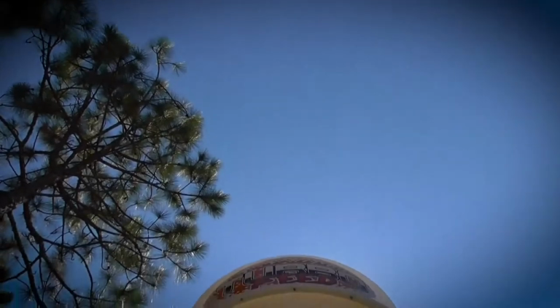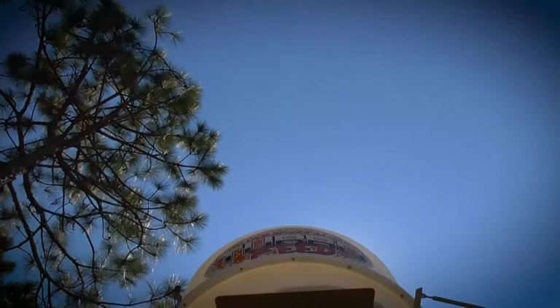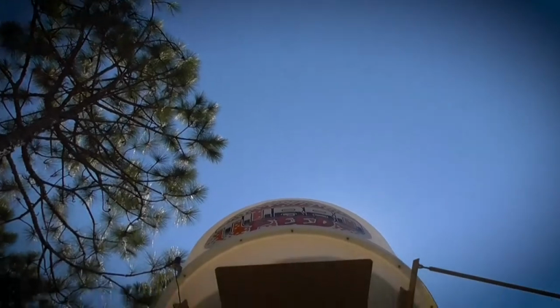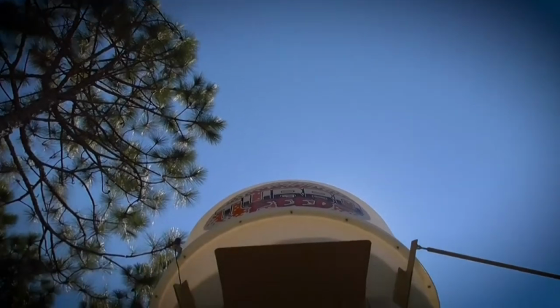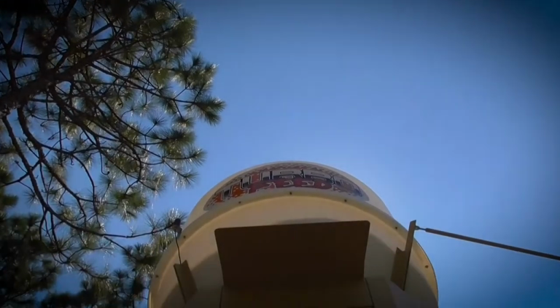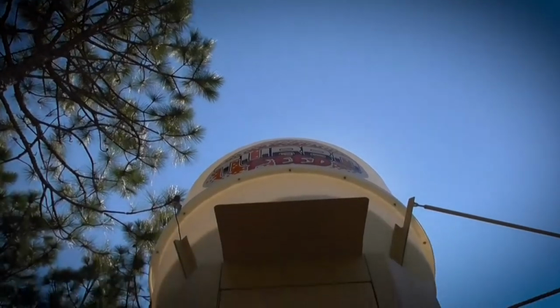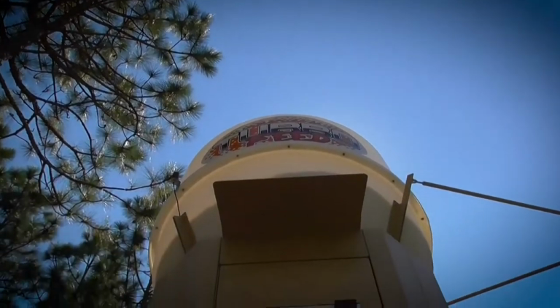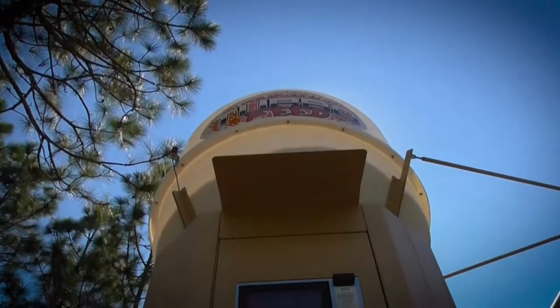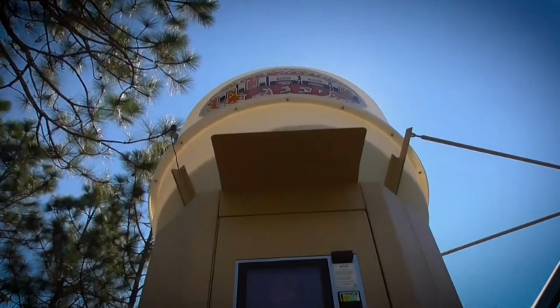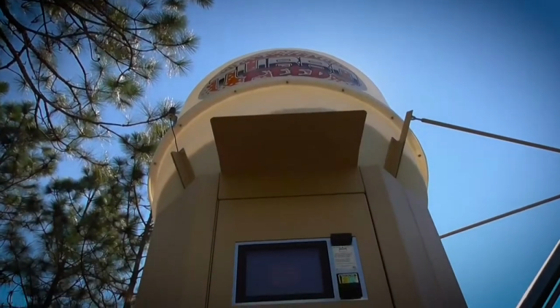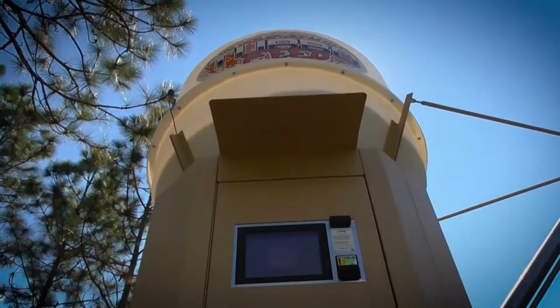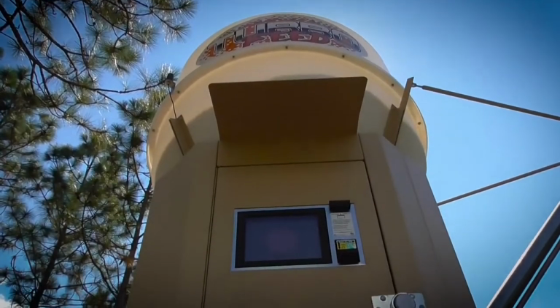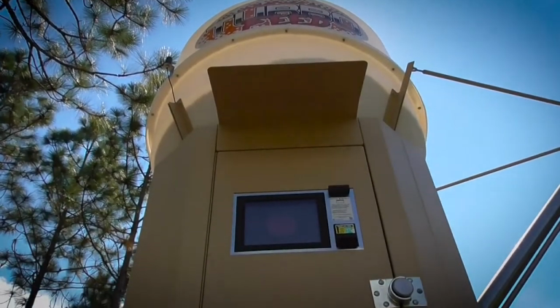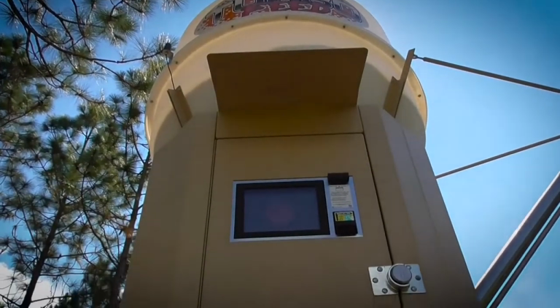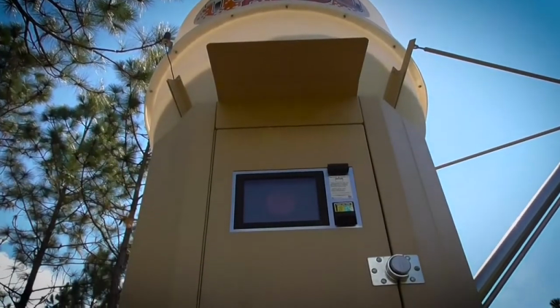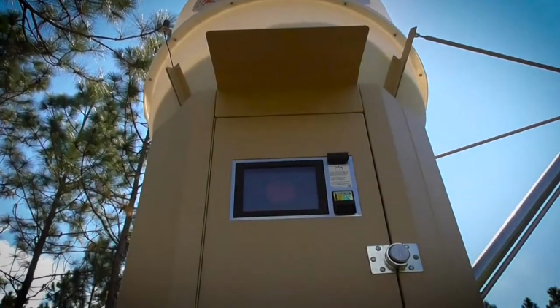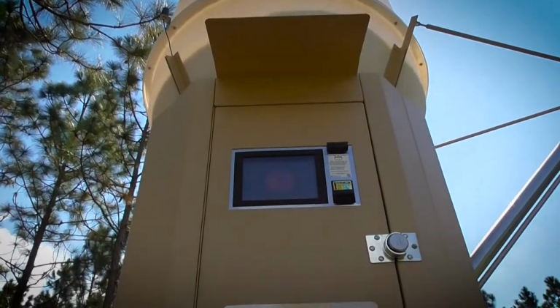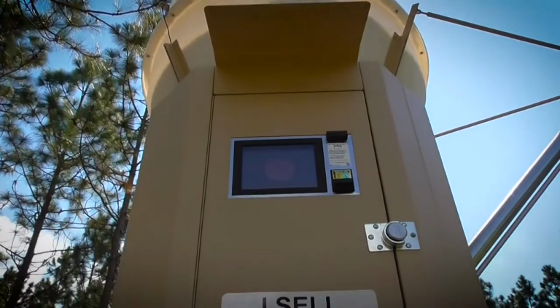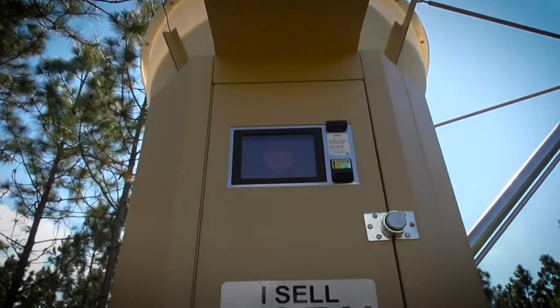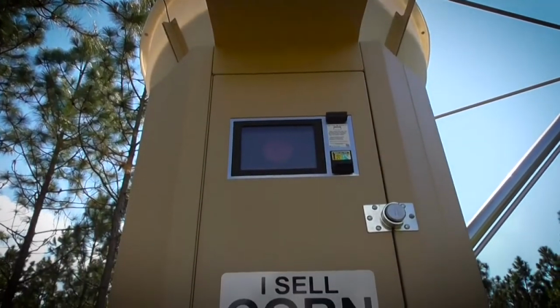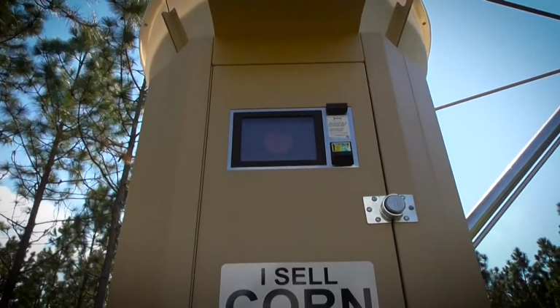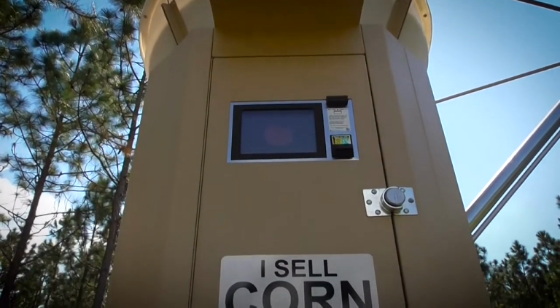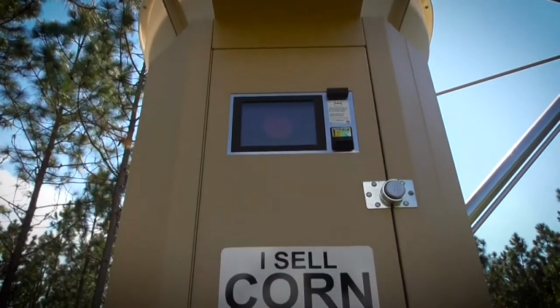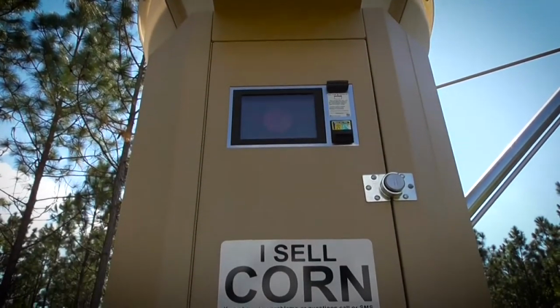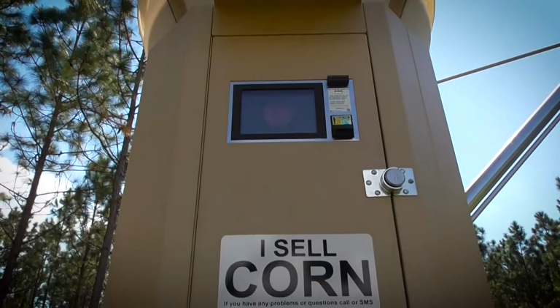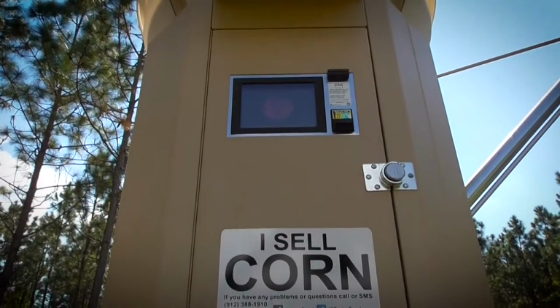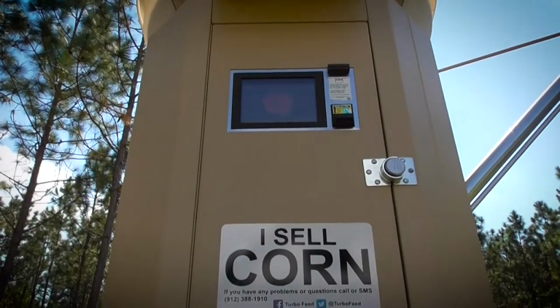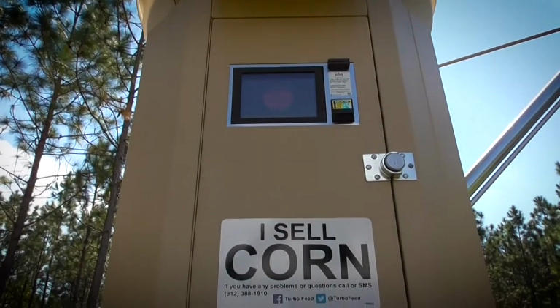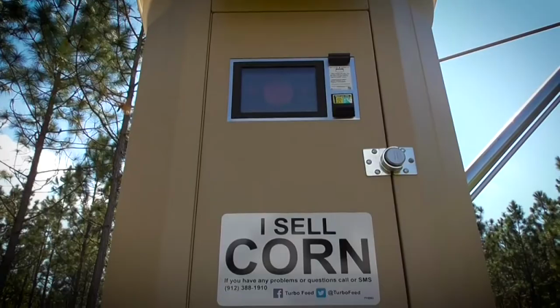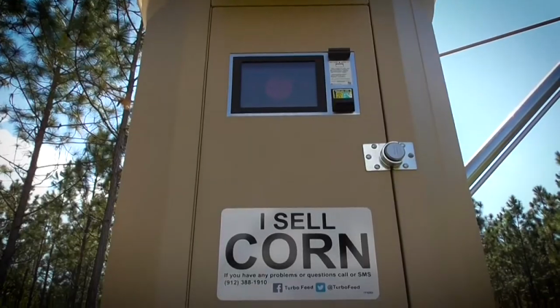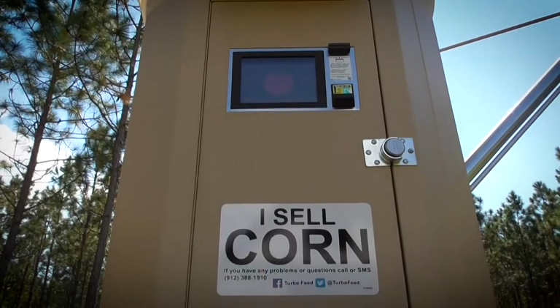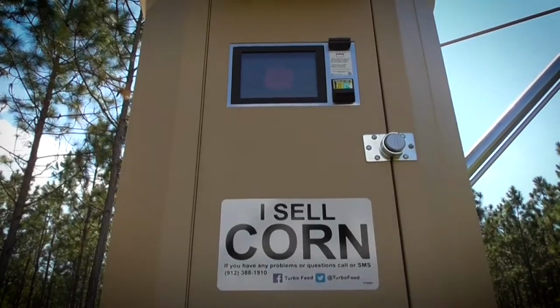Always on, always selling. Corn vending machines are the future of the hunting feed market.